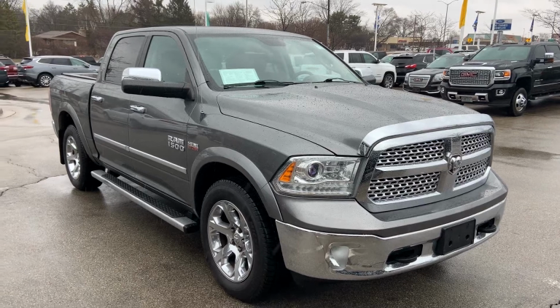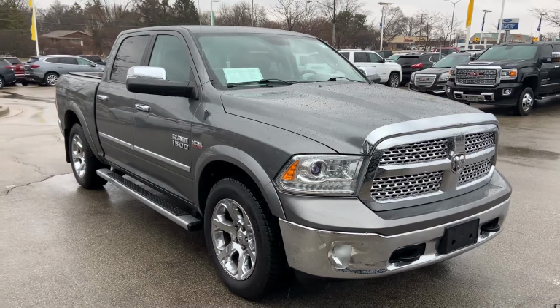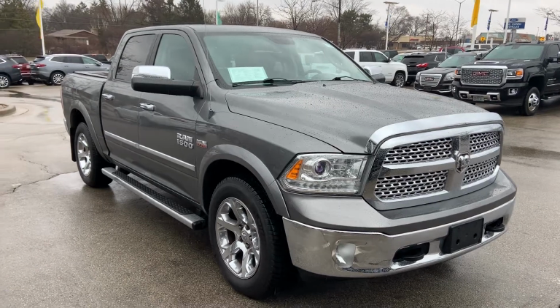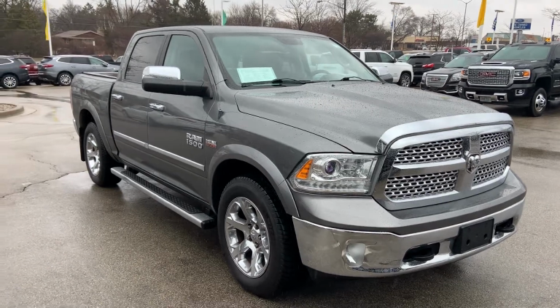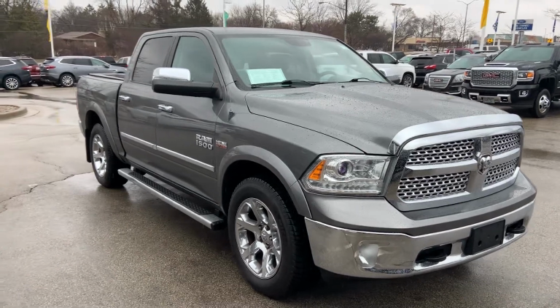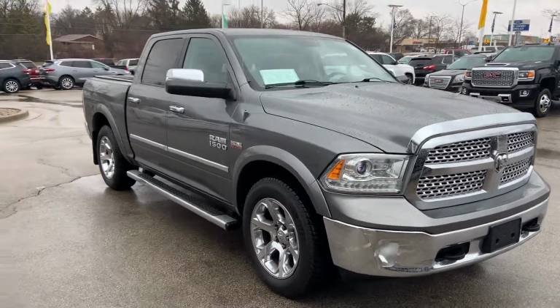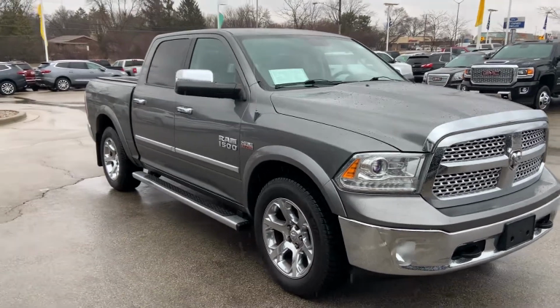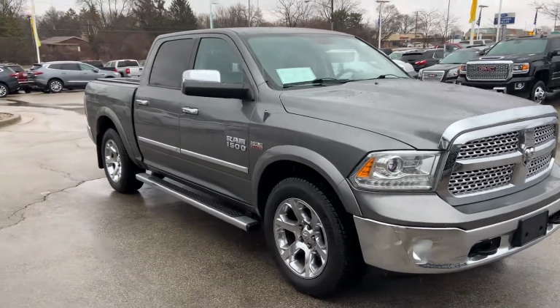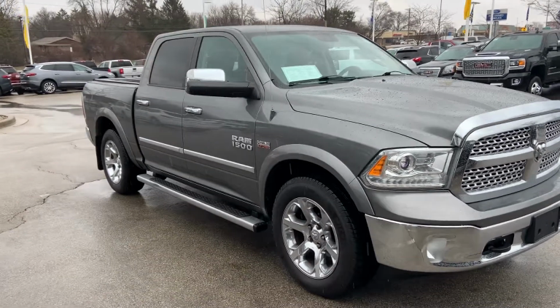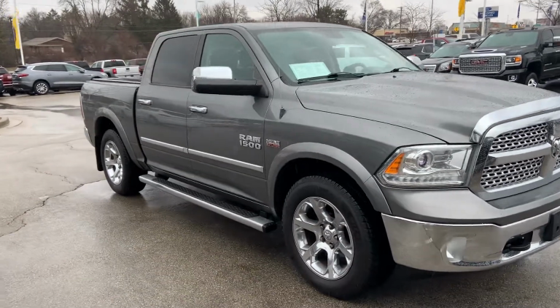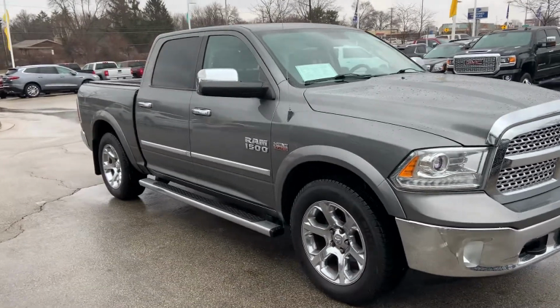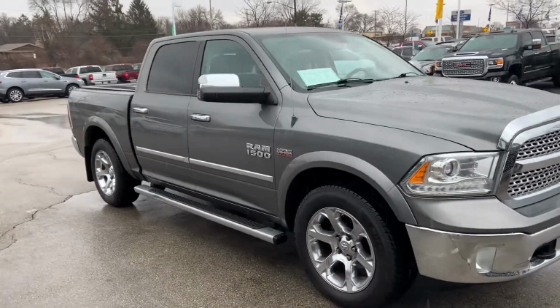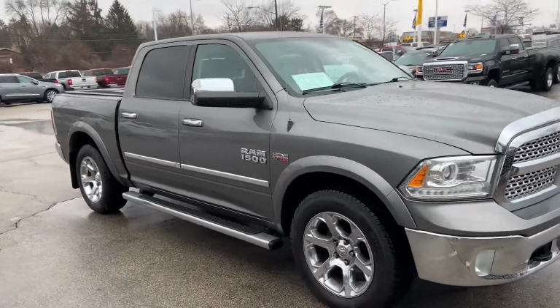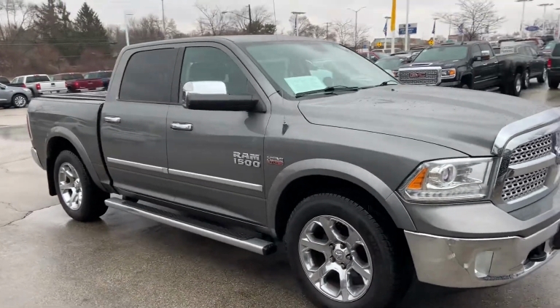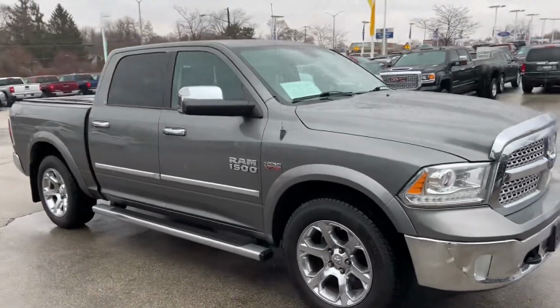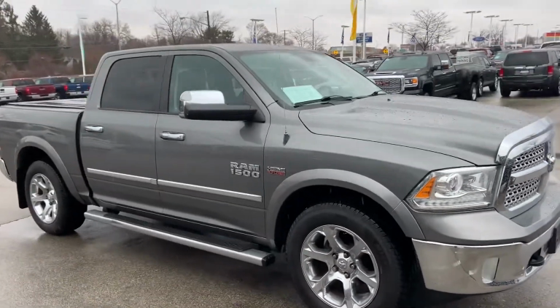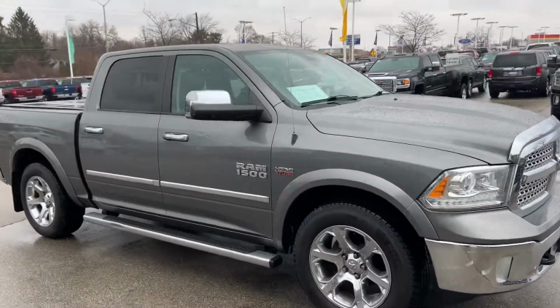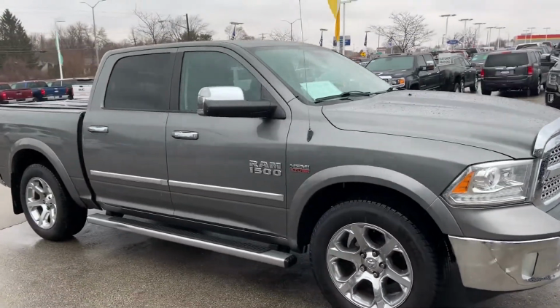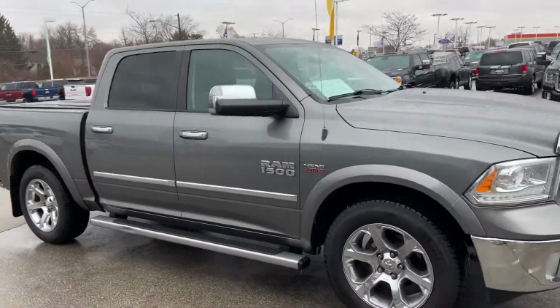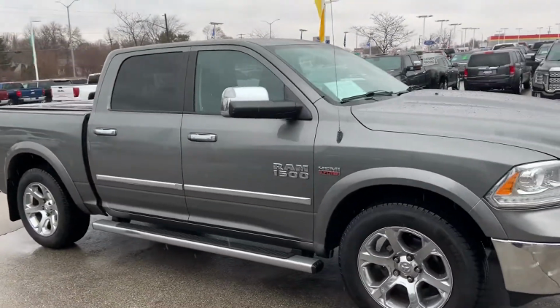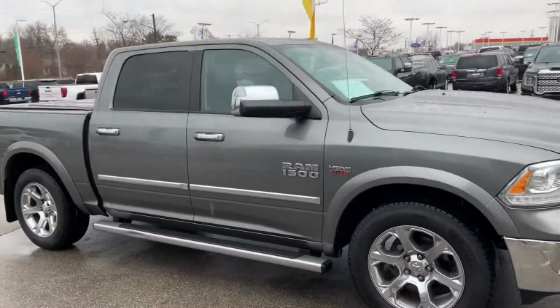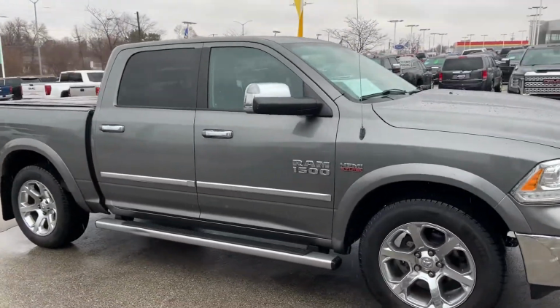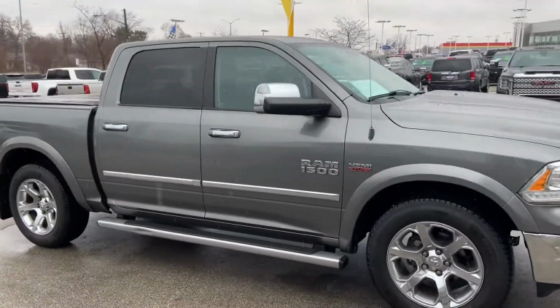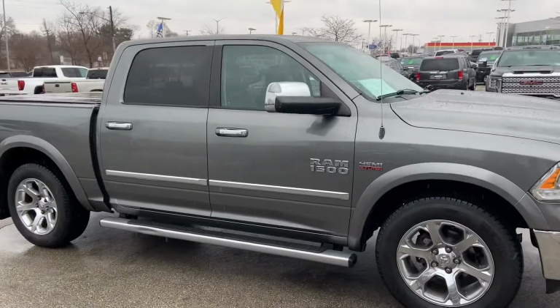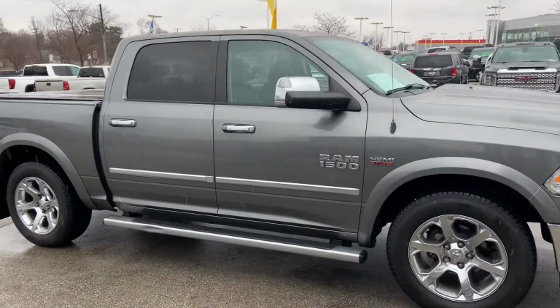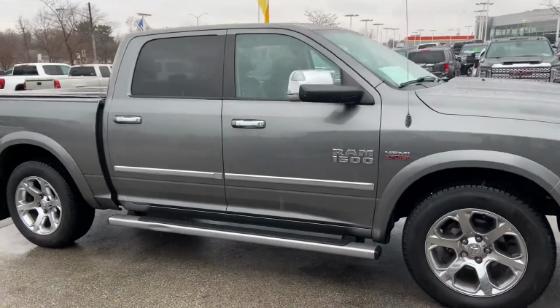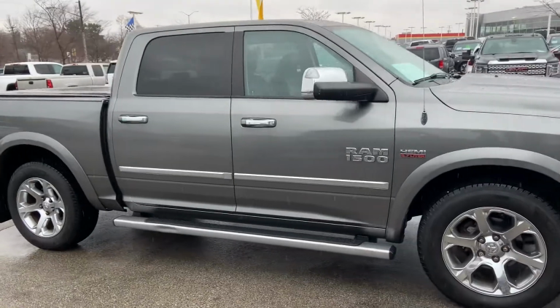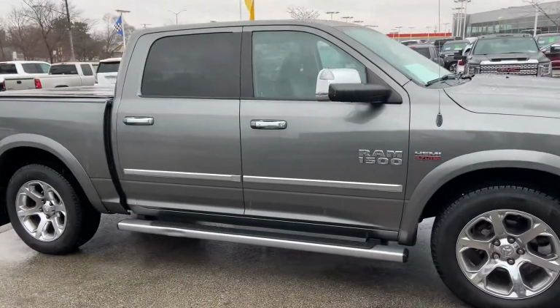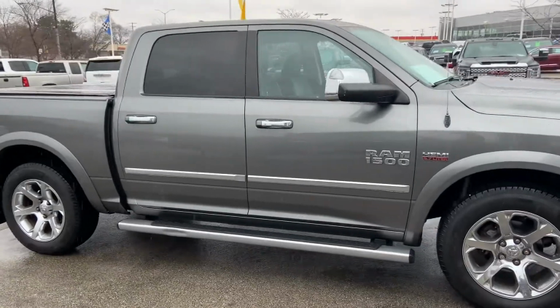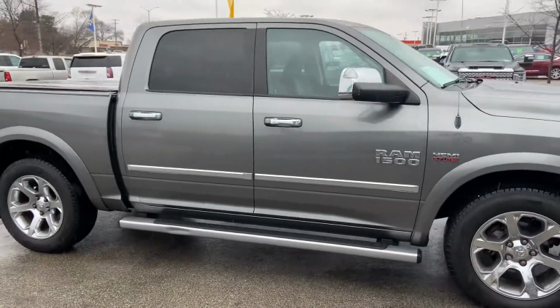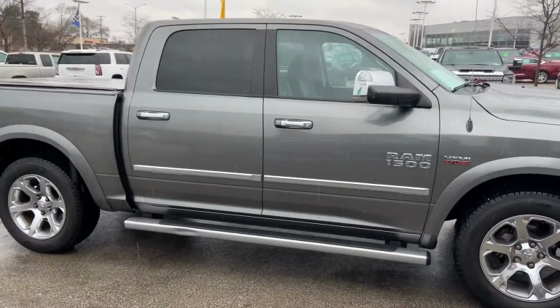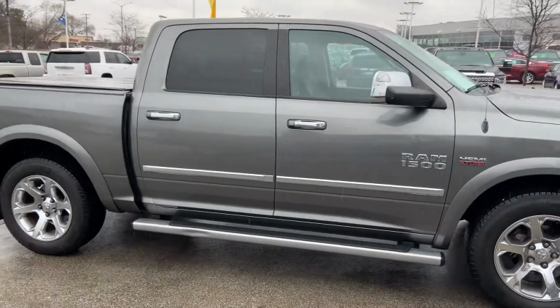Here's a nice shot of the 2013 Dodge Ram, equipped with a 5.7 liter Hemi V8 engine.